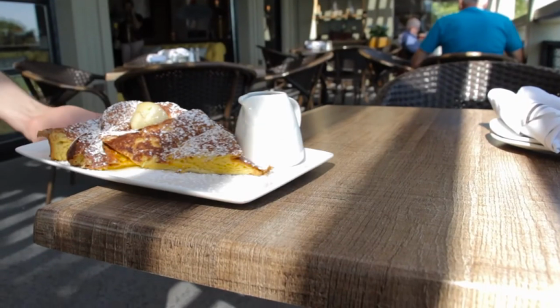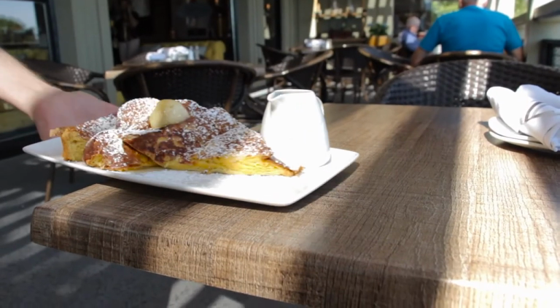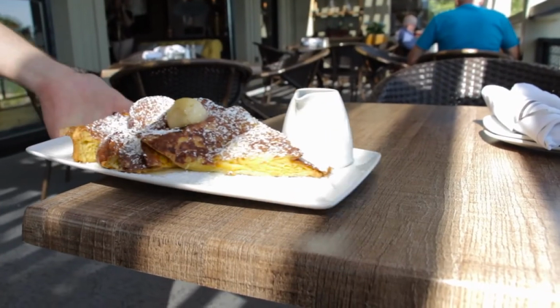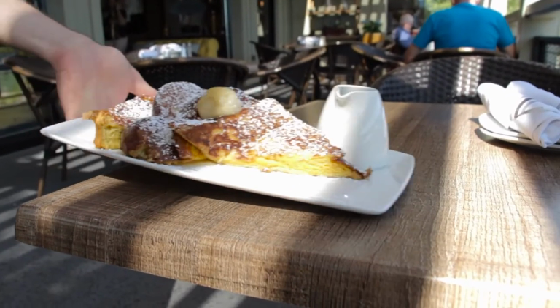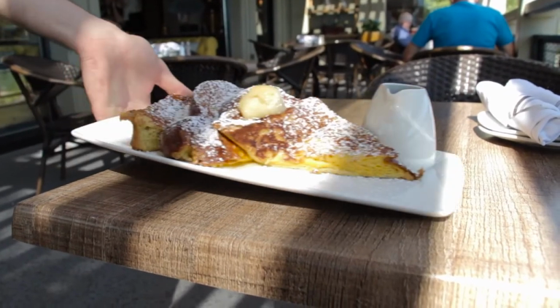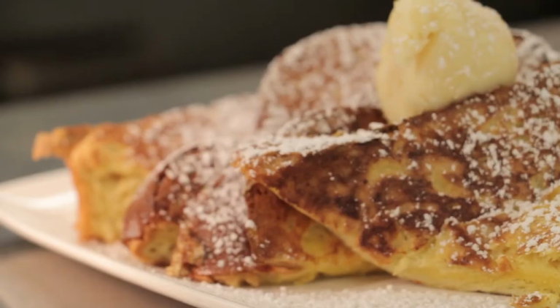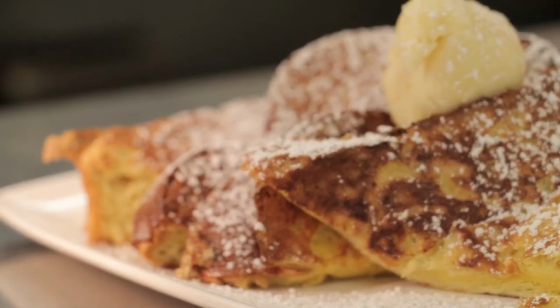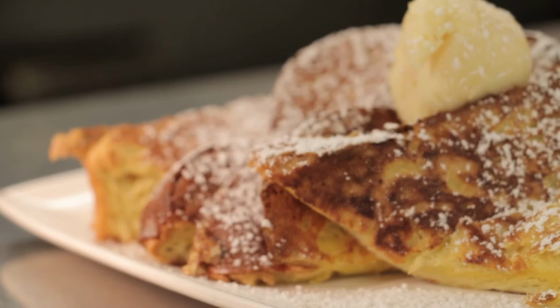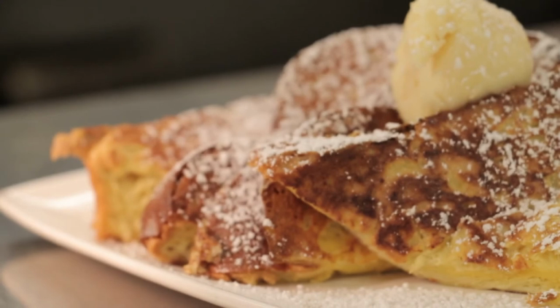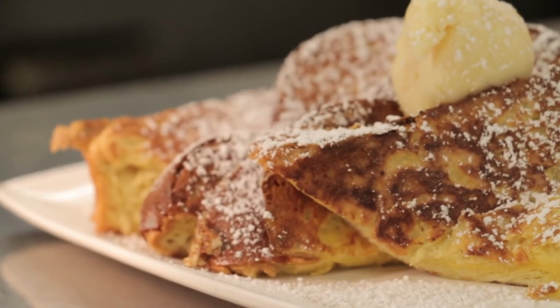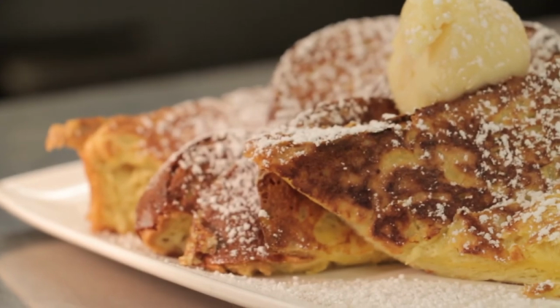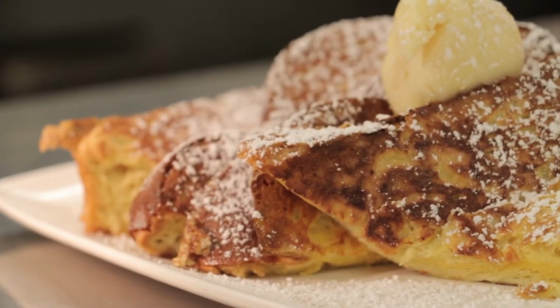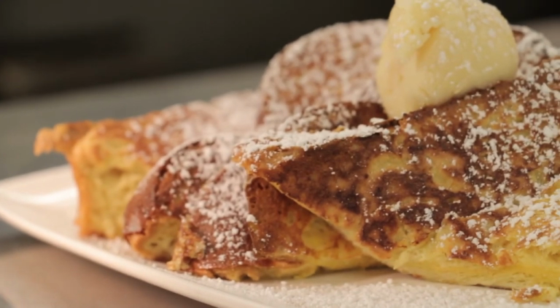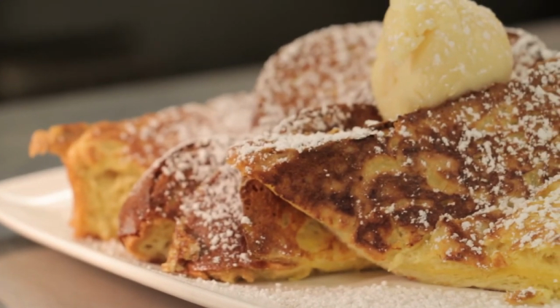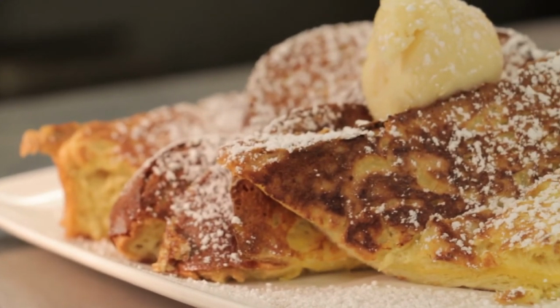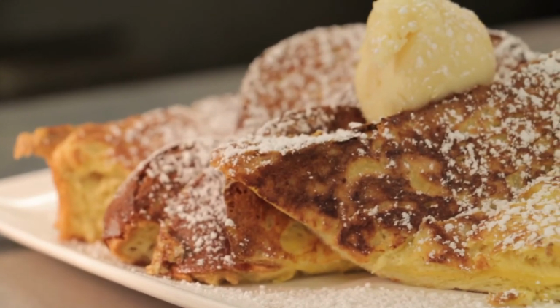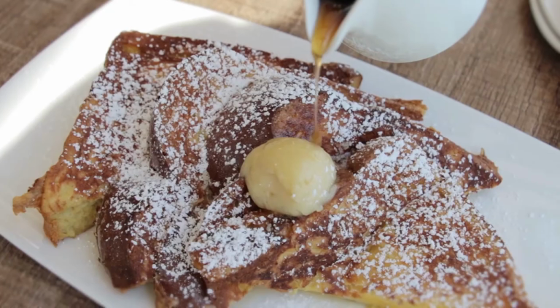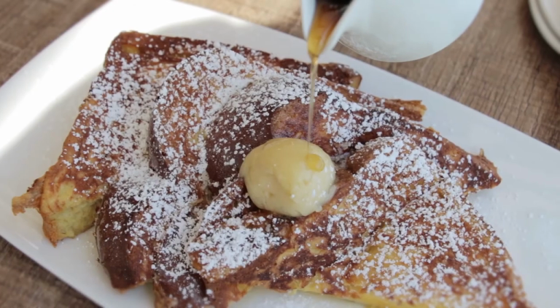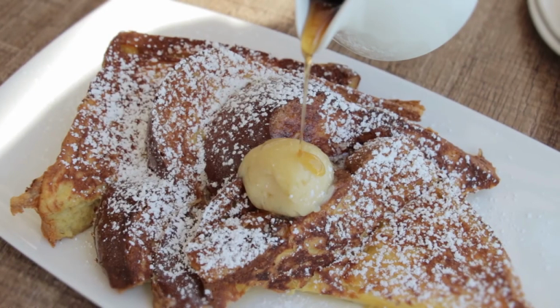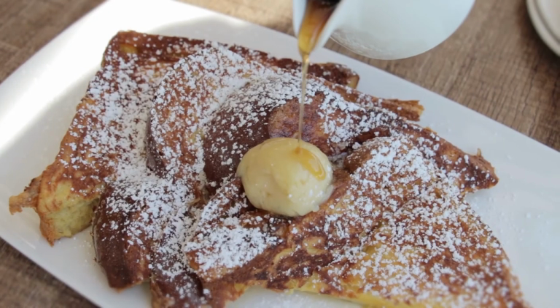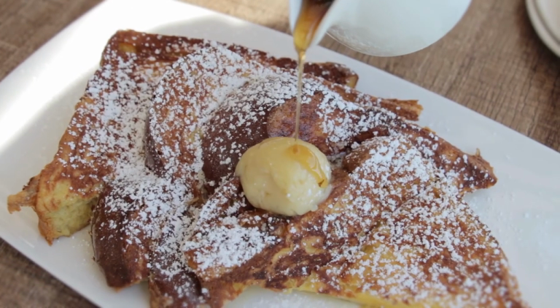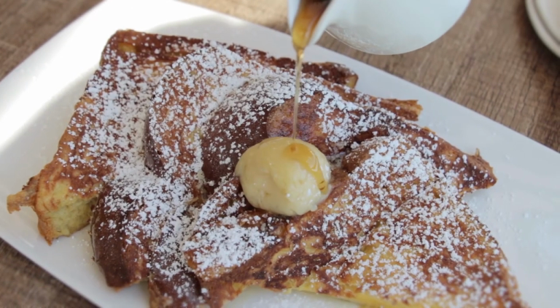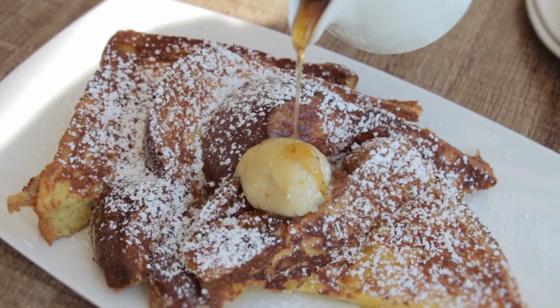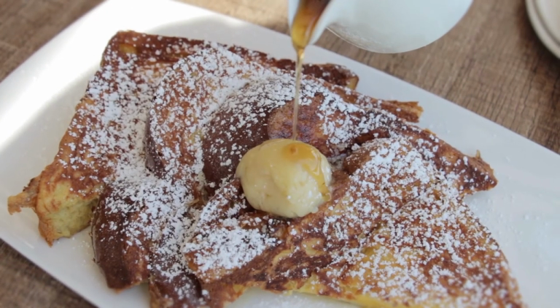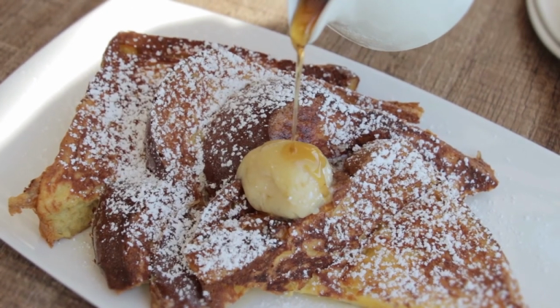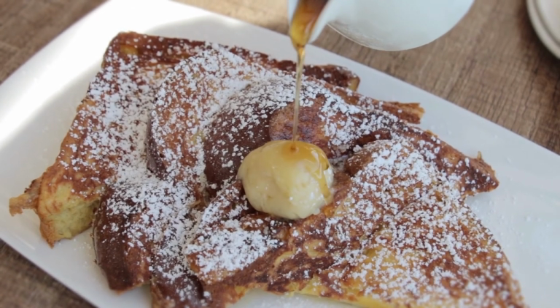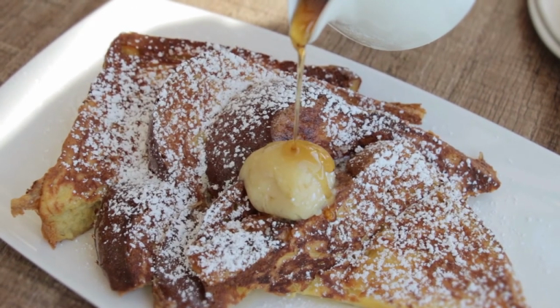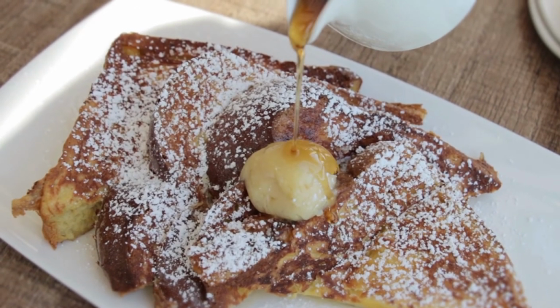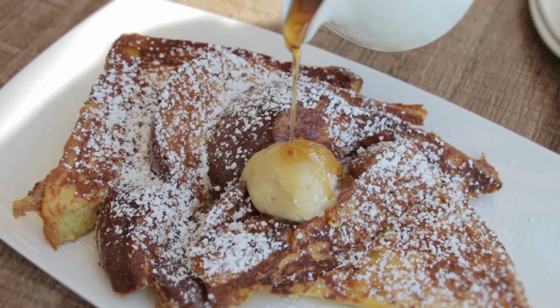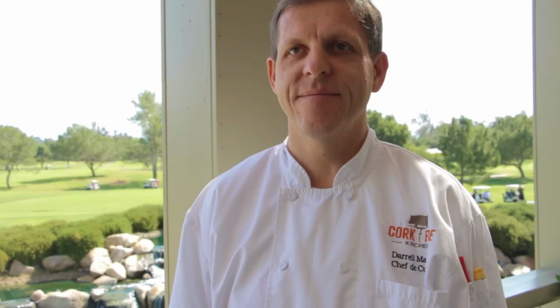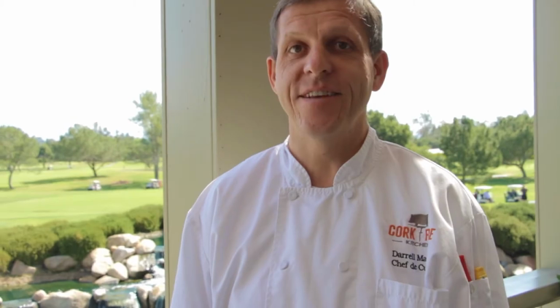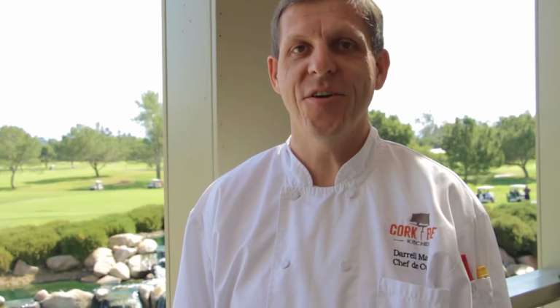We top the French toast in the end with a little bit of our house made honey butter, and of course maple syrup and powdered sugar. Enjoy!